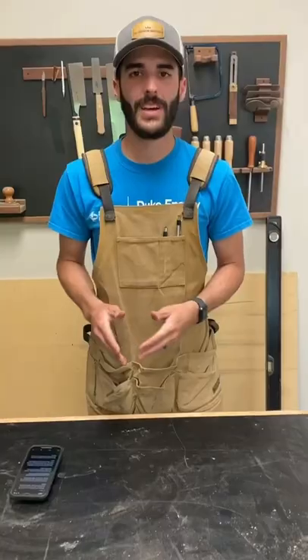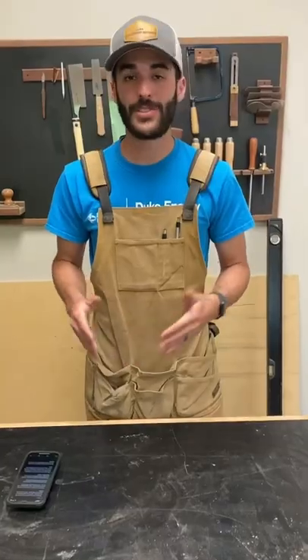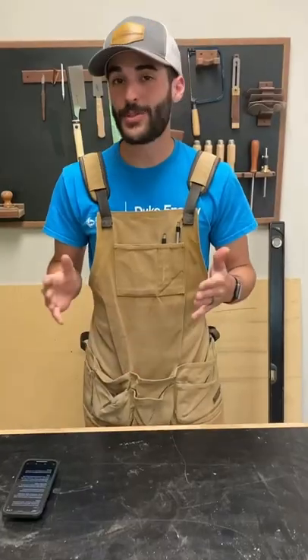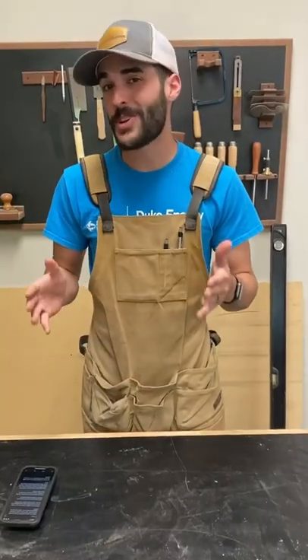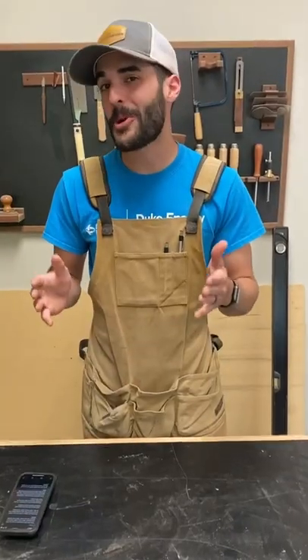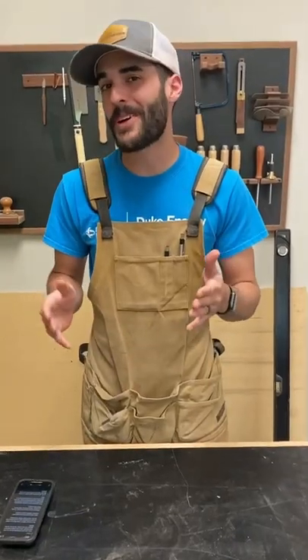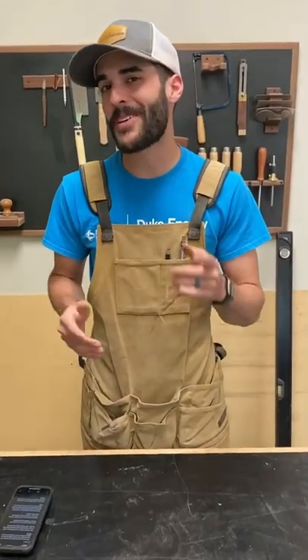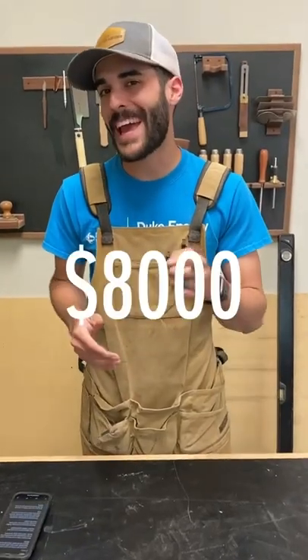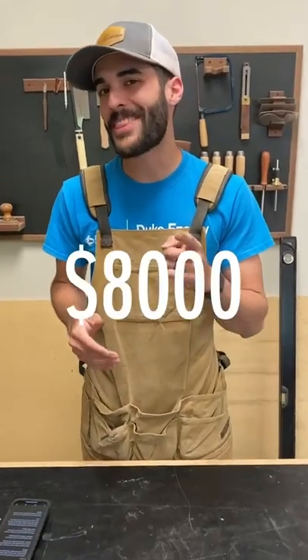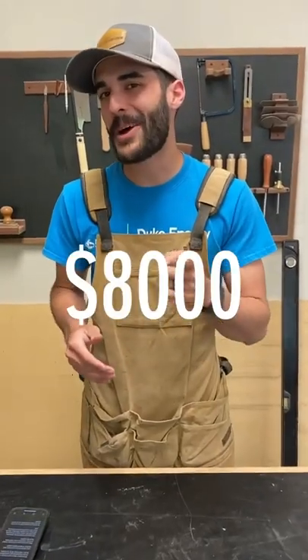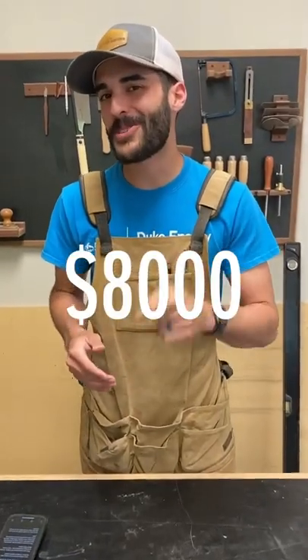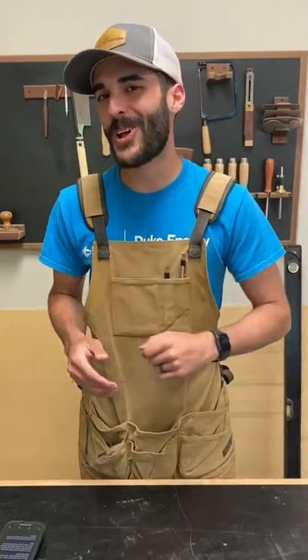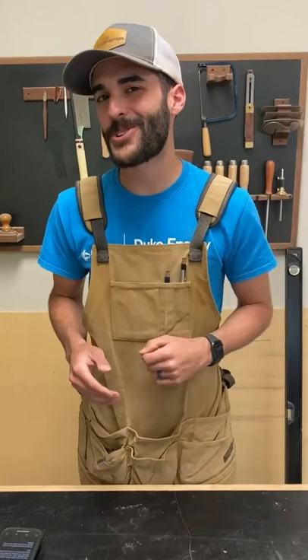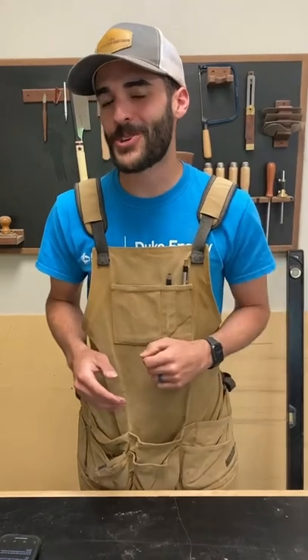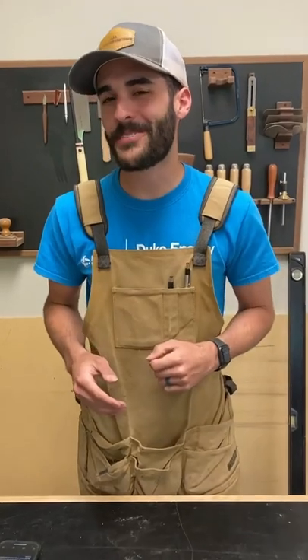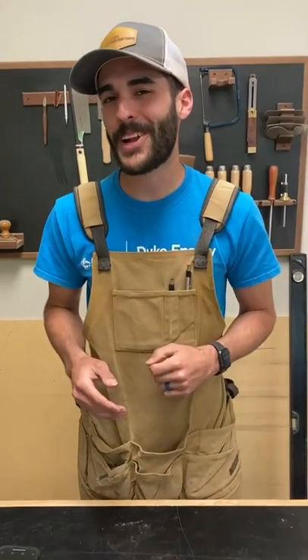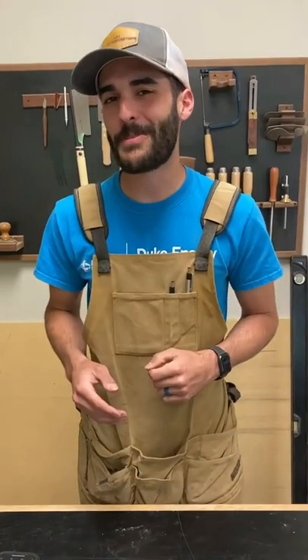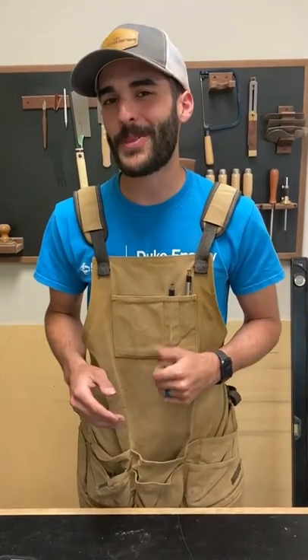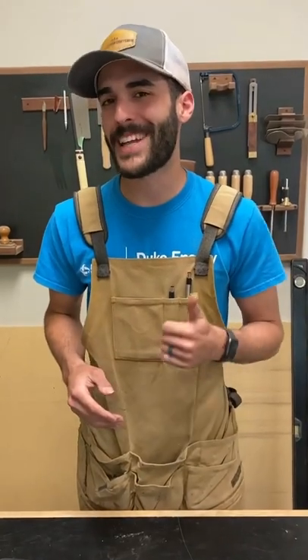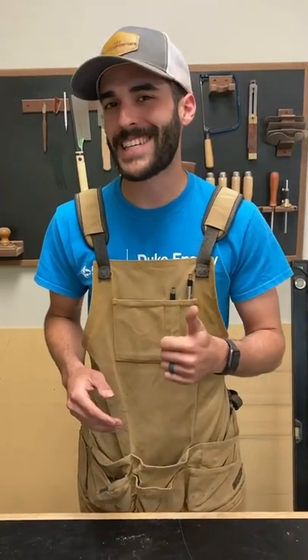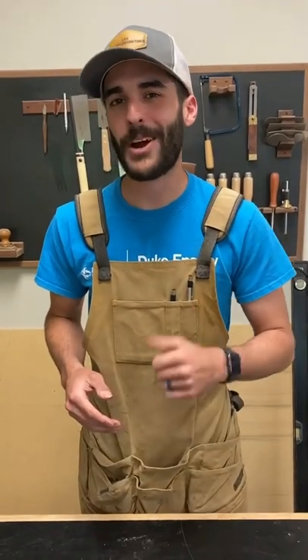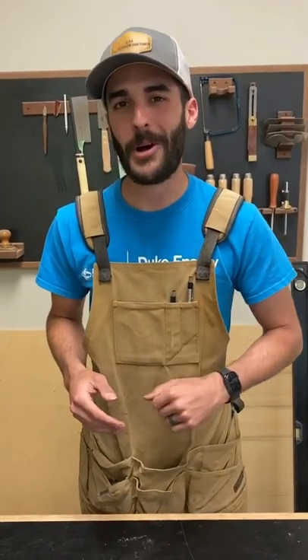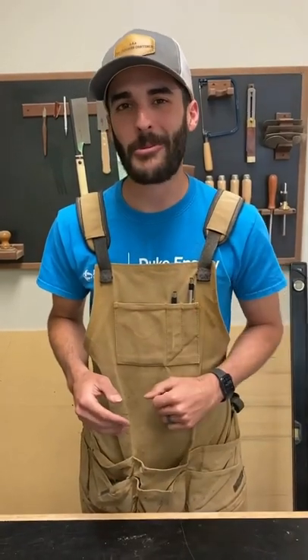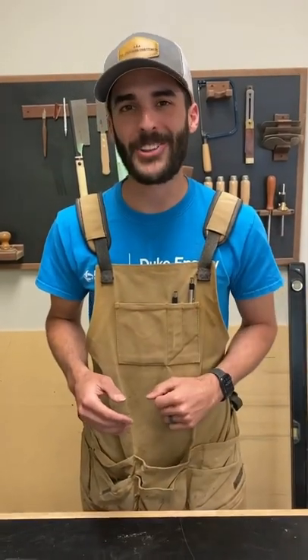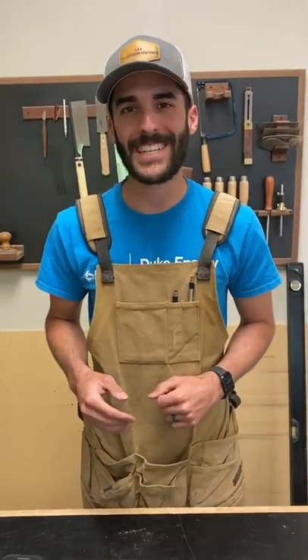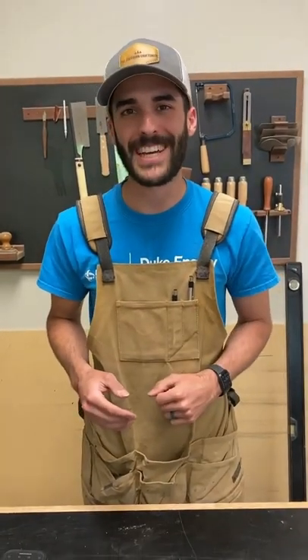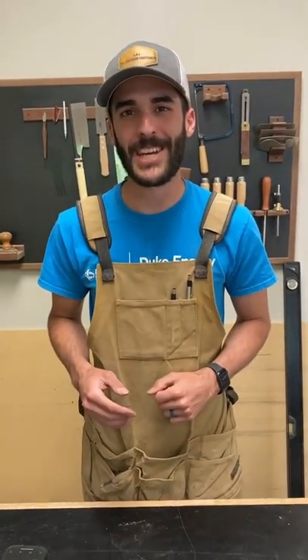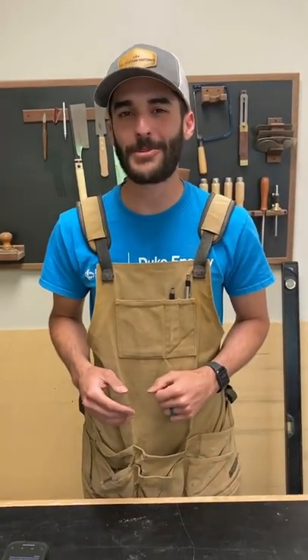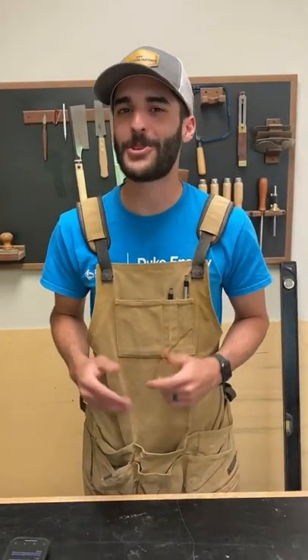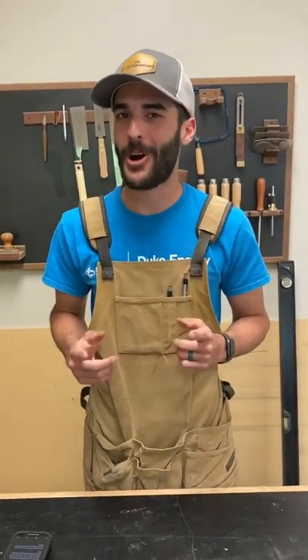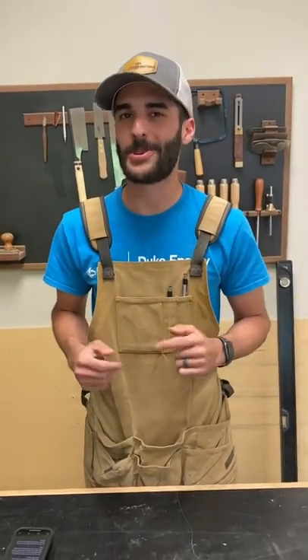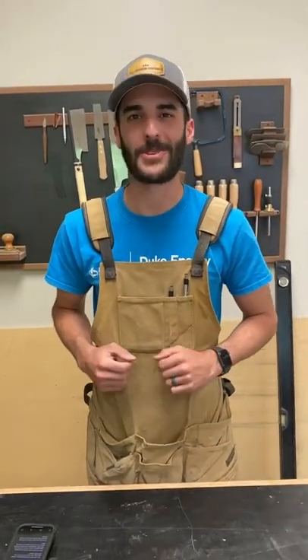So for somewhere around $8,000, you can finally build that DIY walnut dining table you've always wanted.